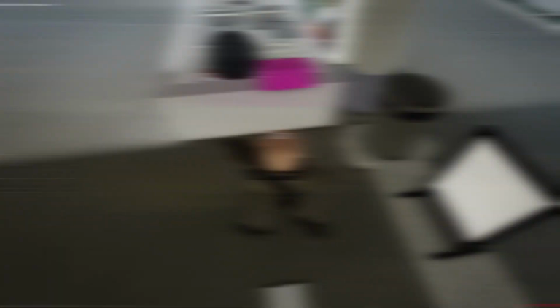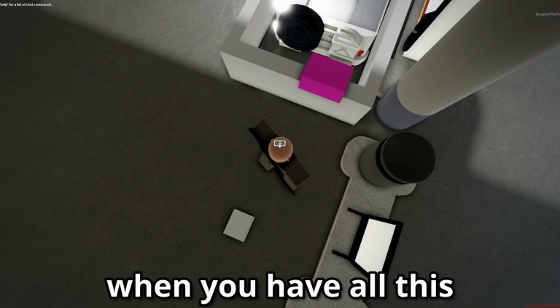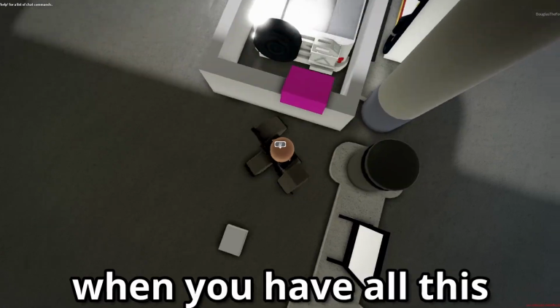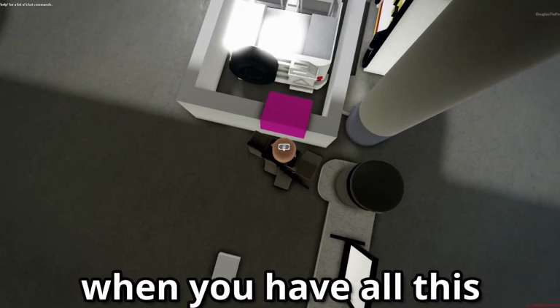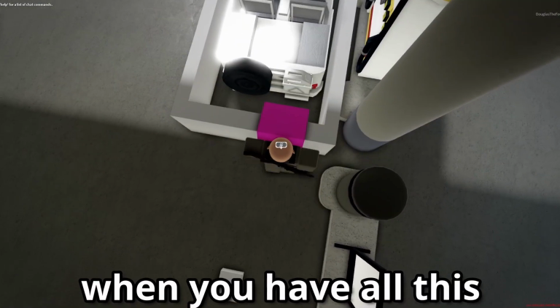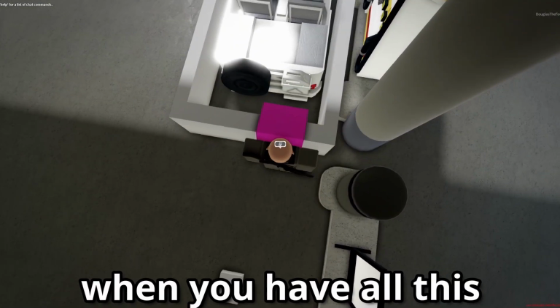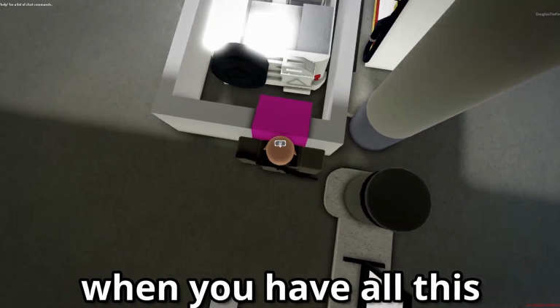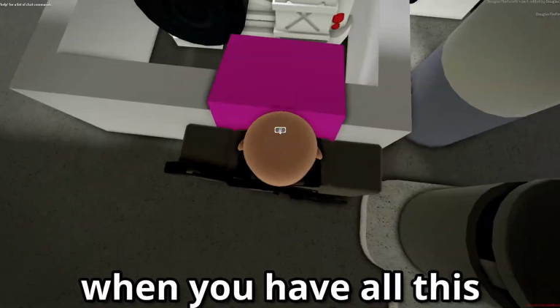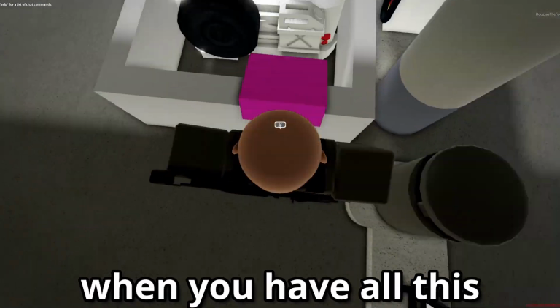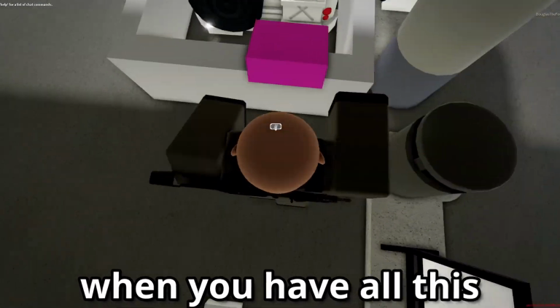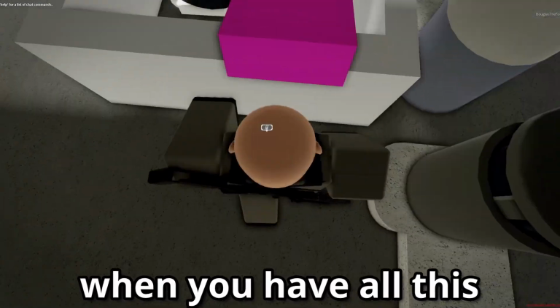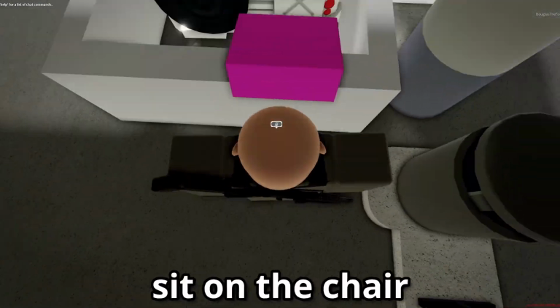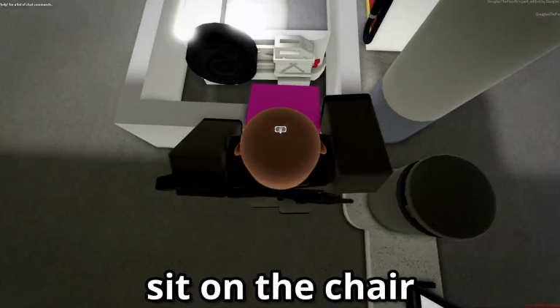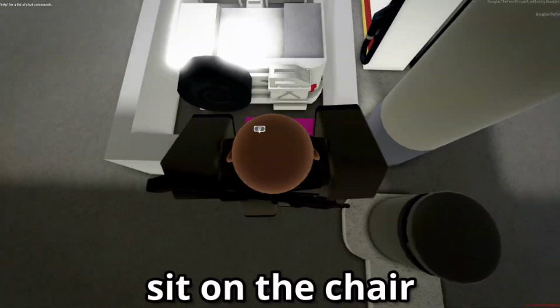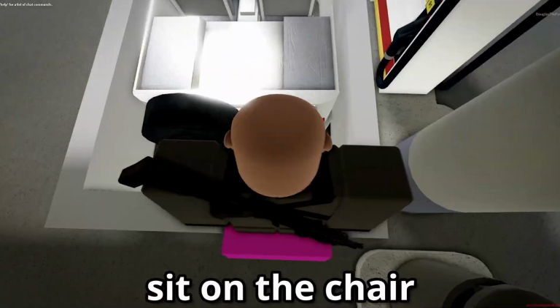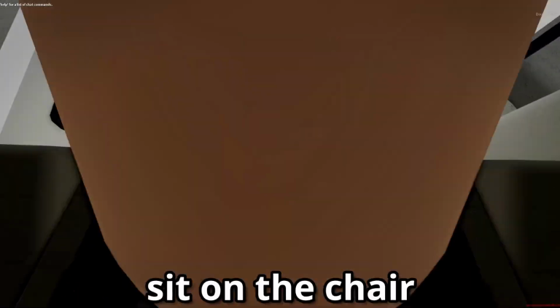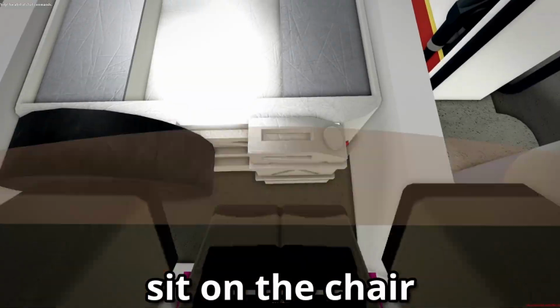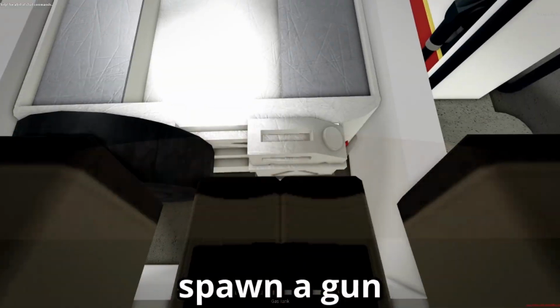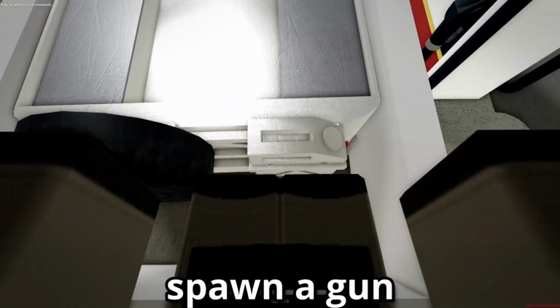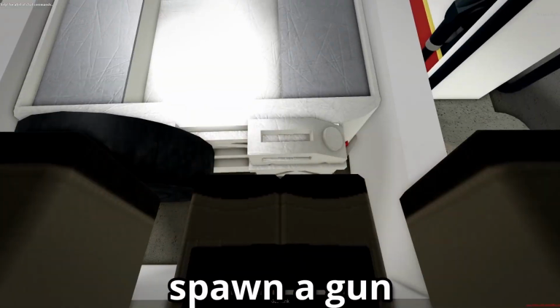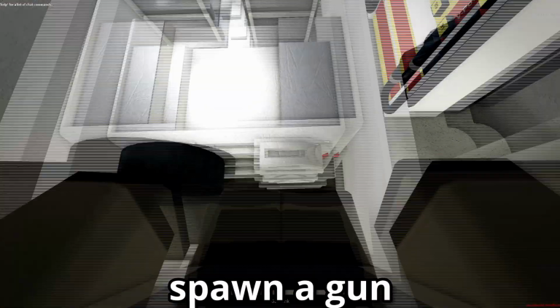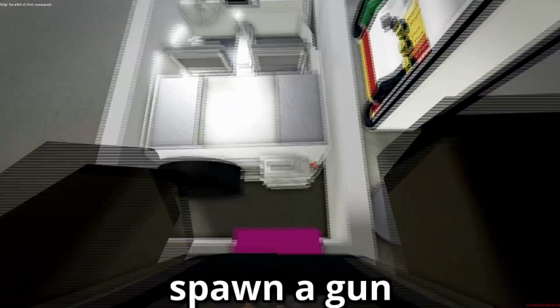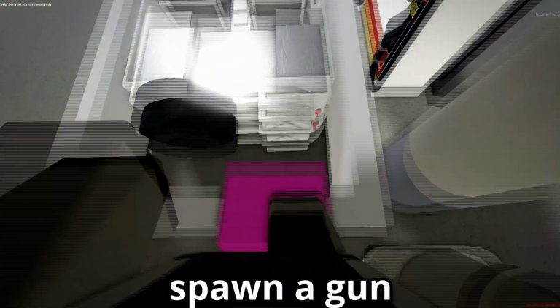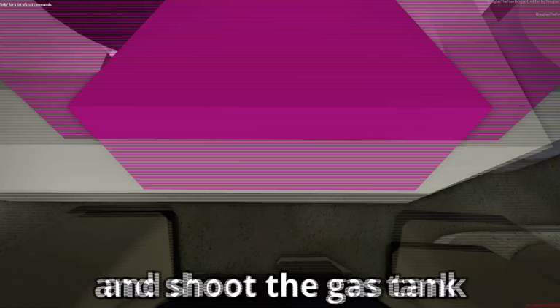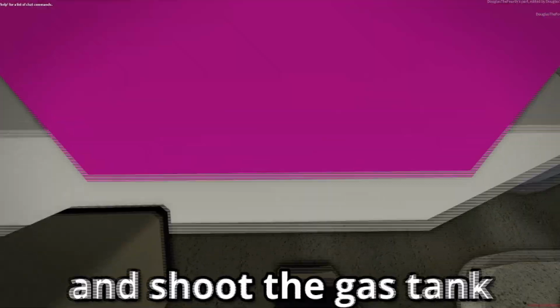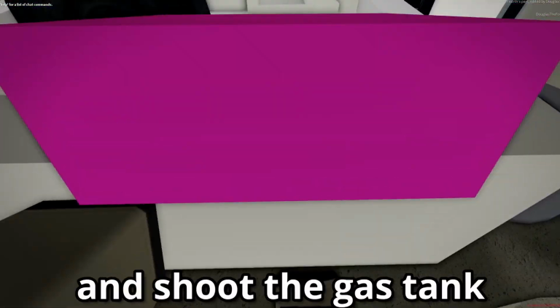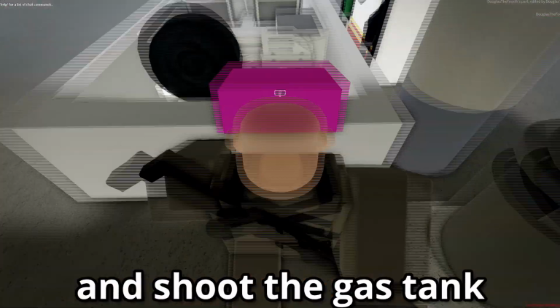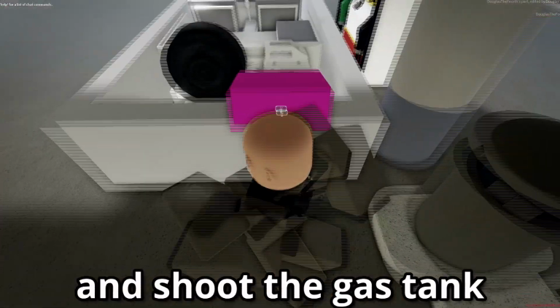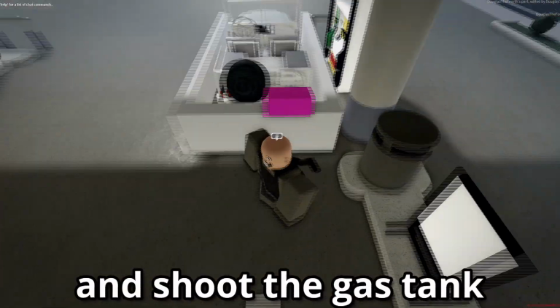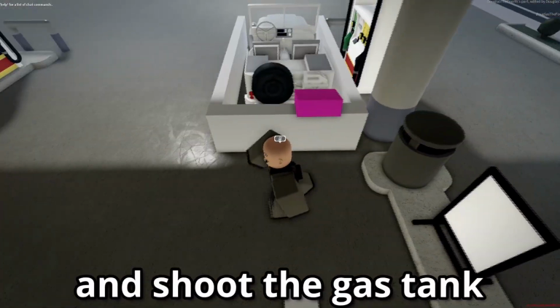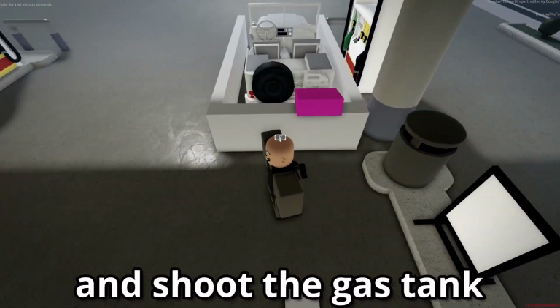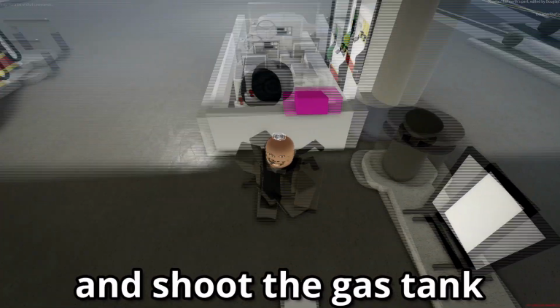When you have all this, sit on the chair, spawn a gun, and shoot the gas tank.